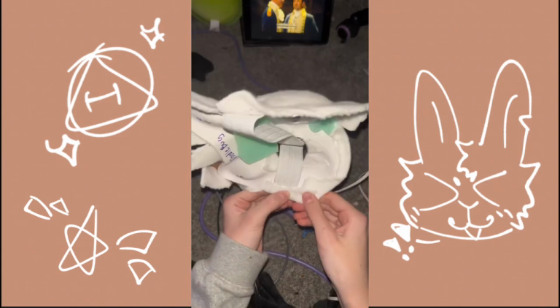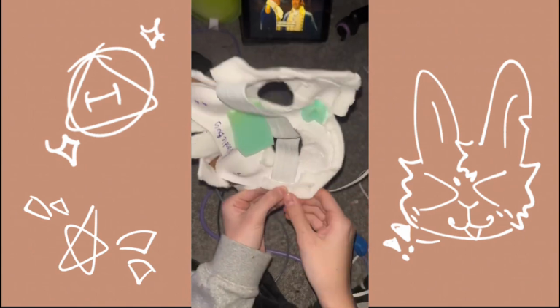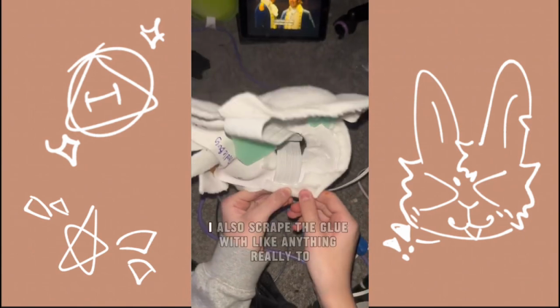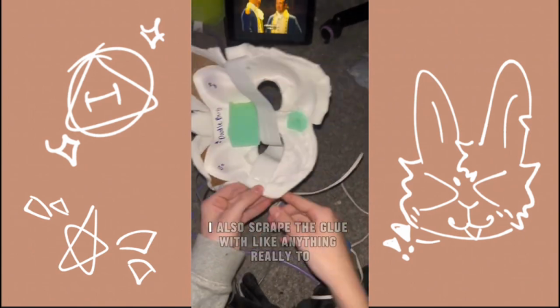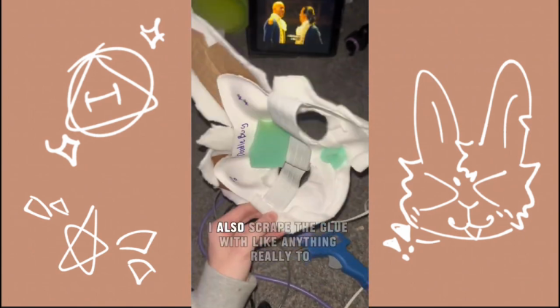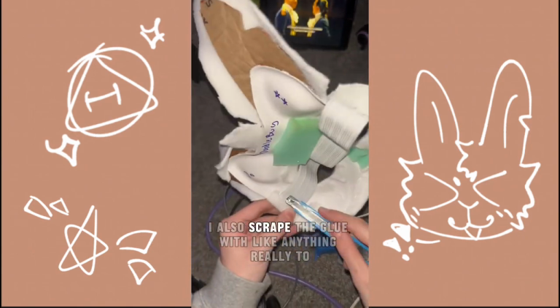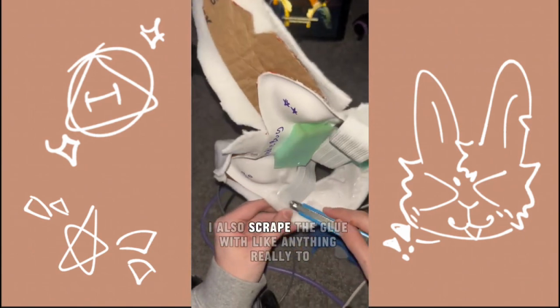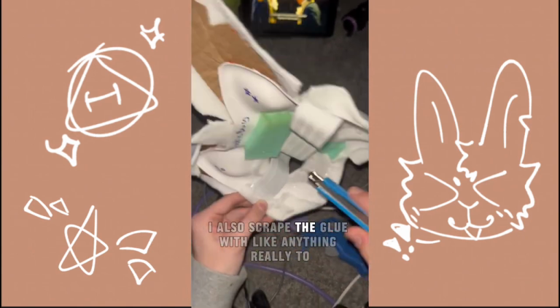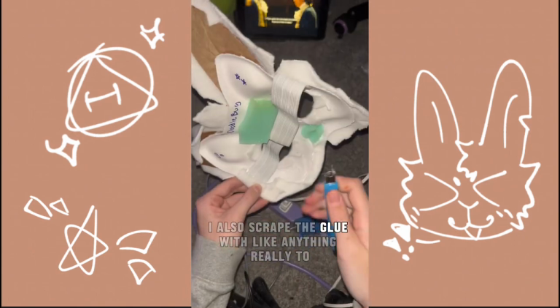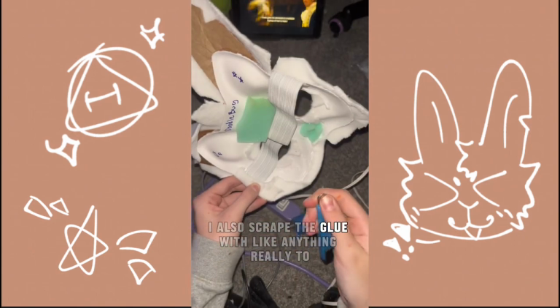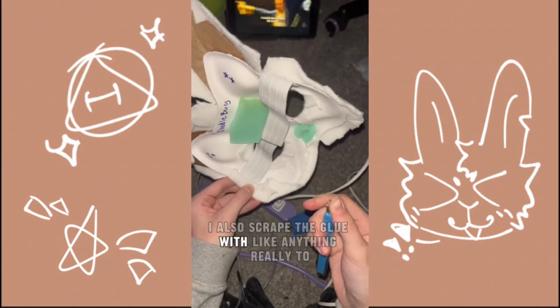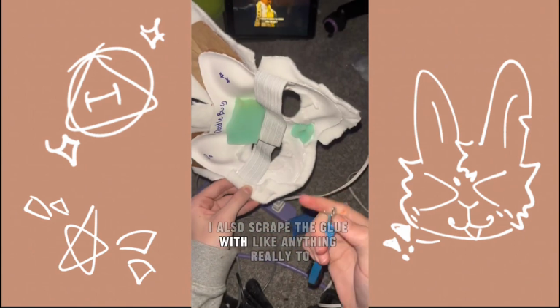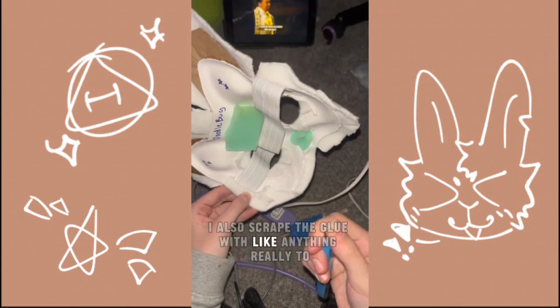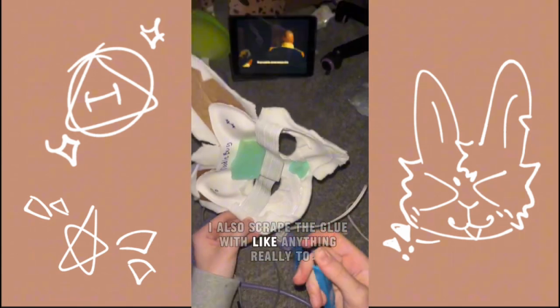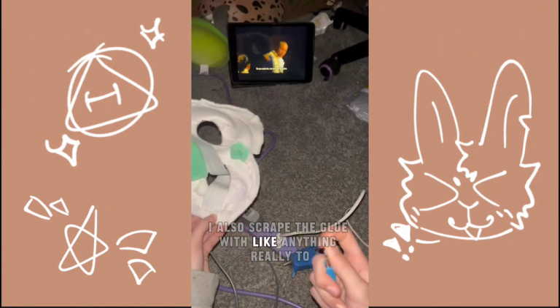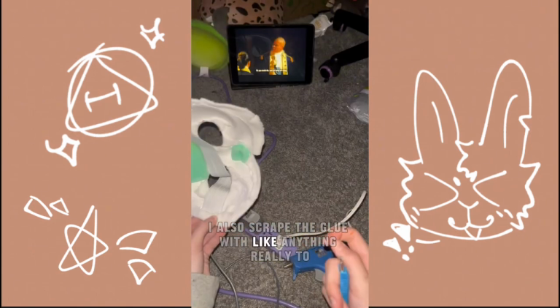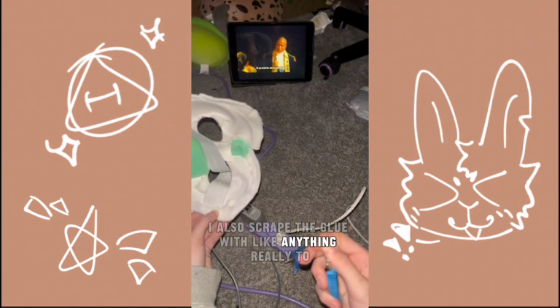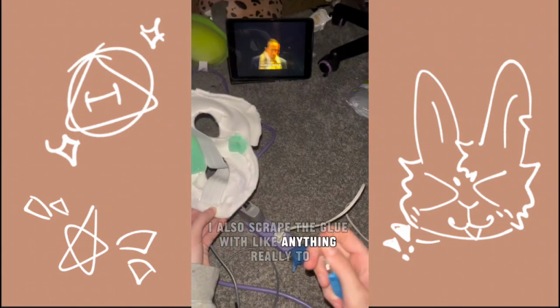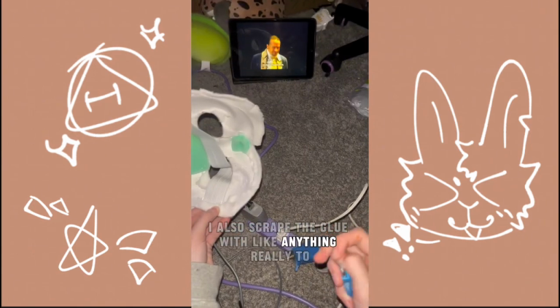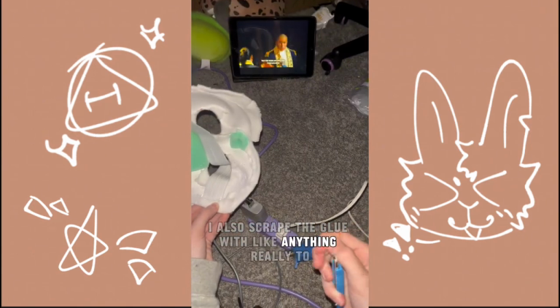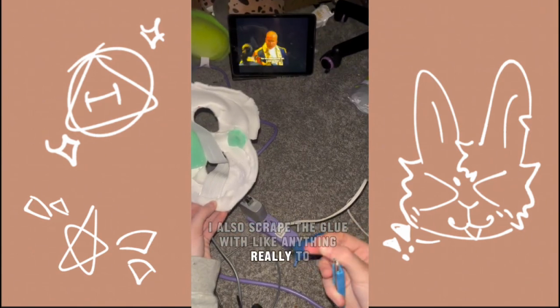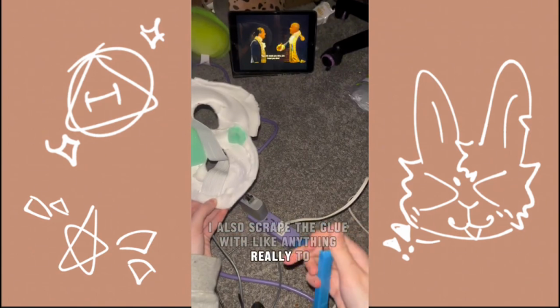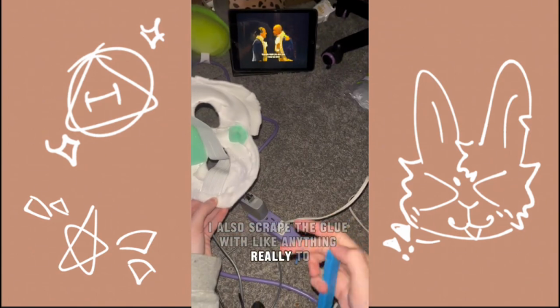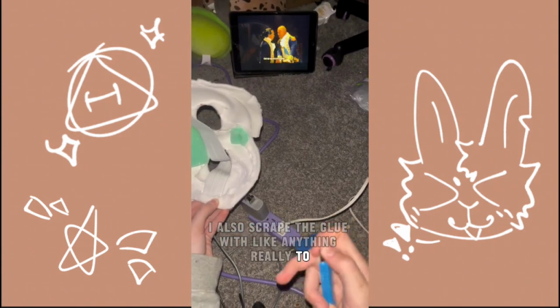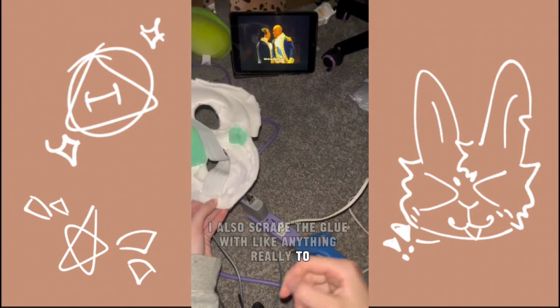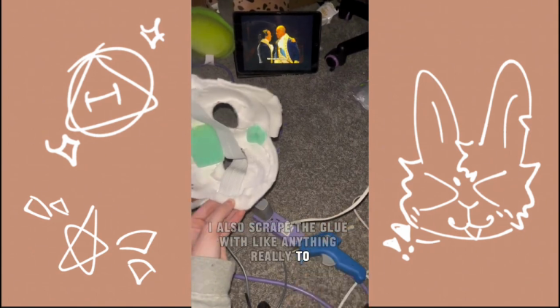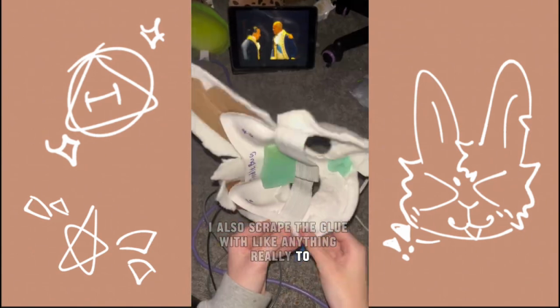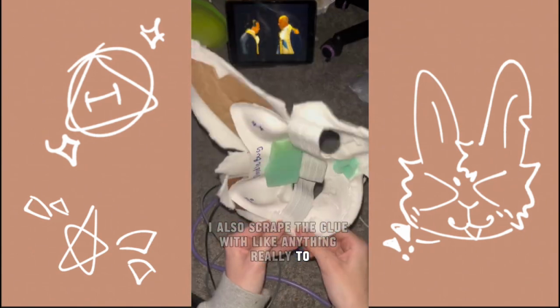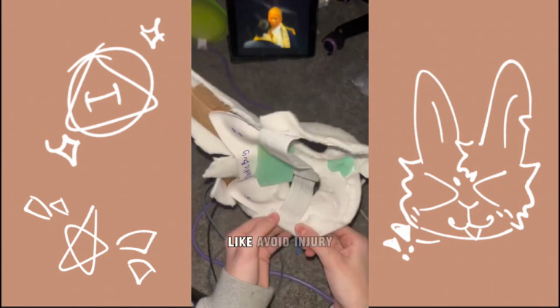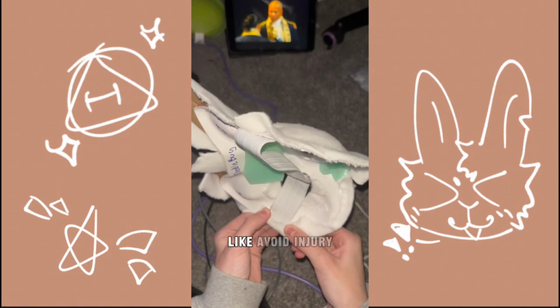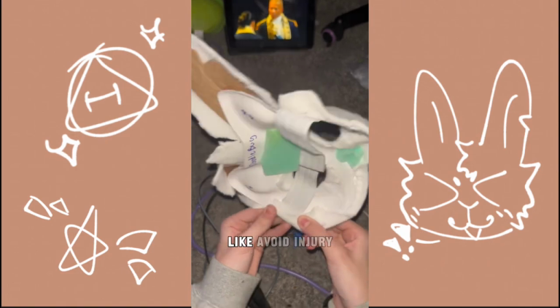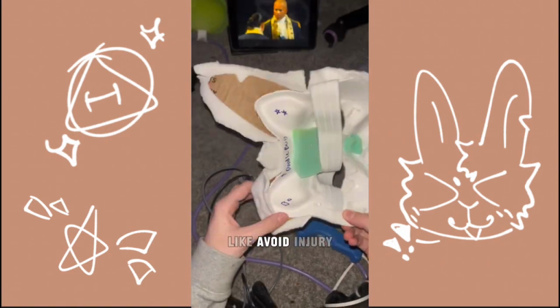I also scrape the glue with anything that I need to avoid, like excess glue getting on the mask.